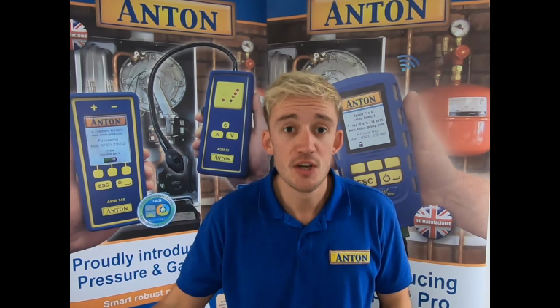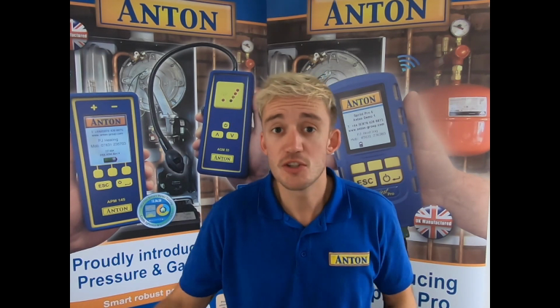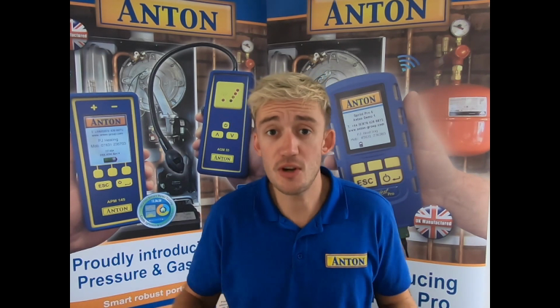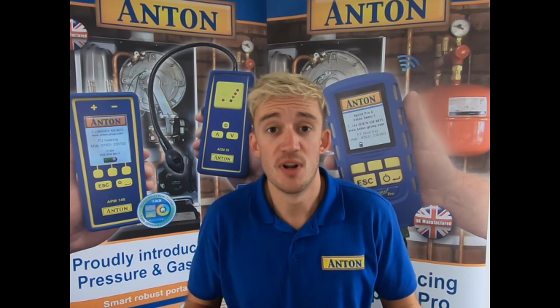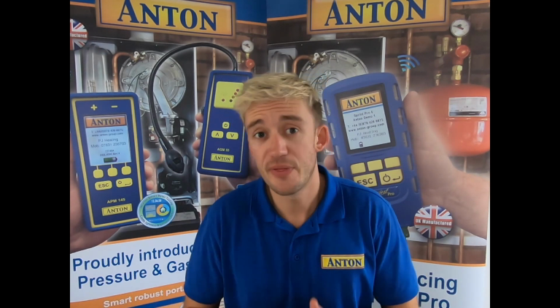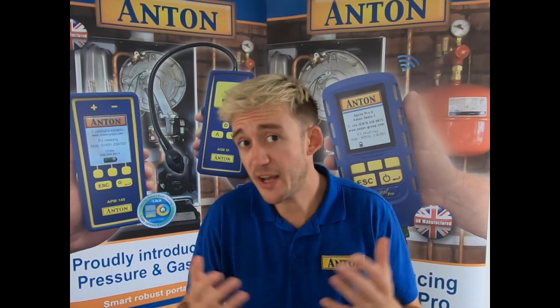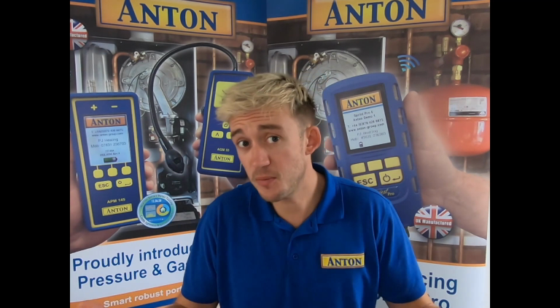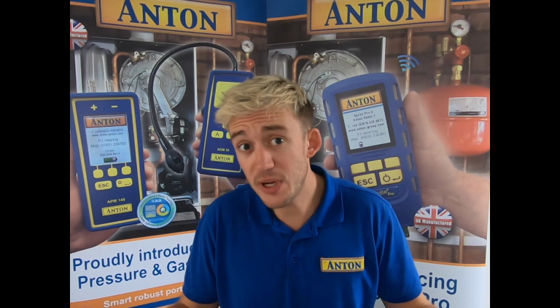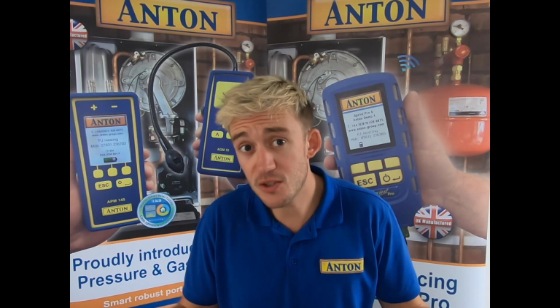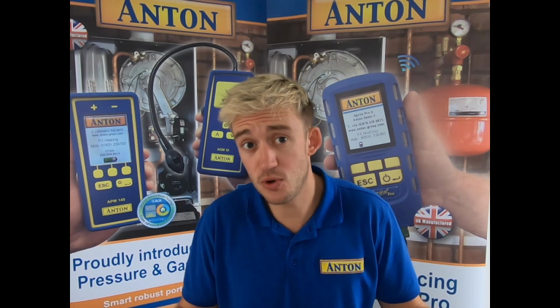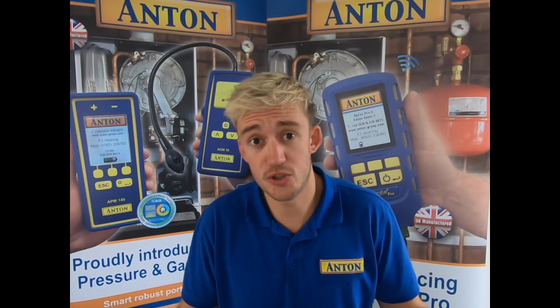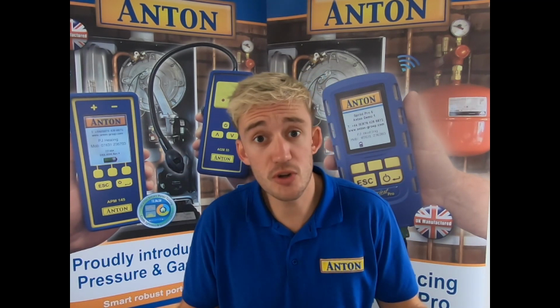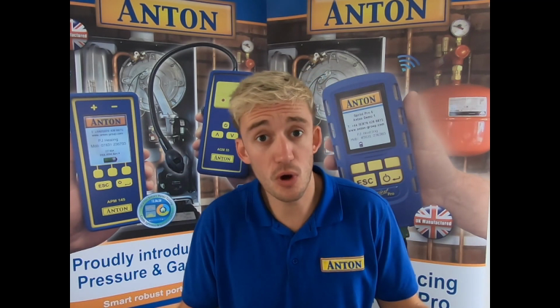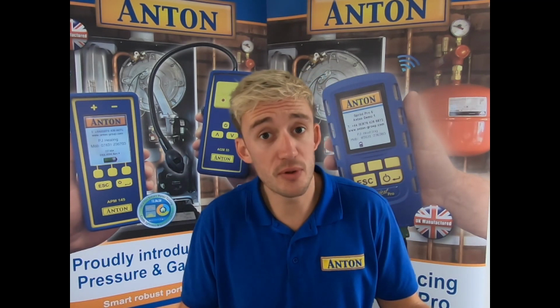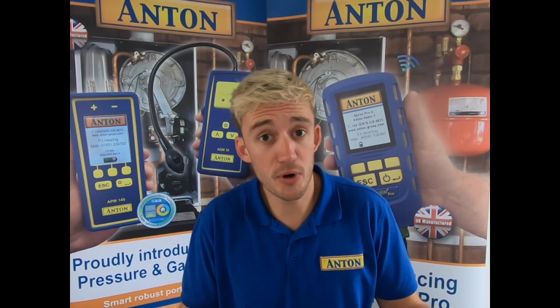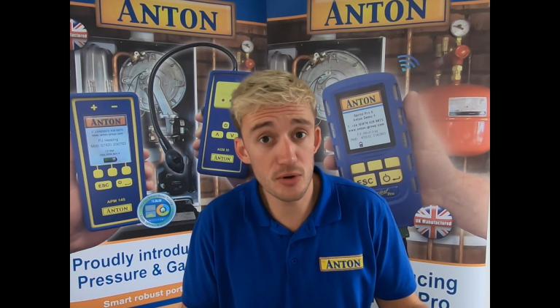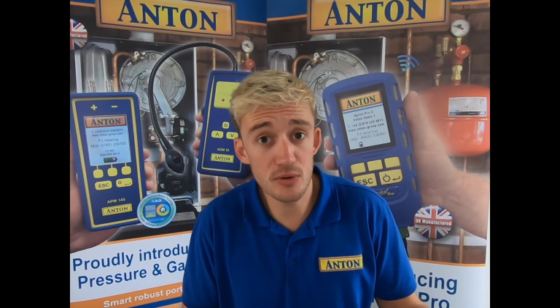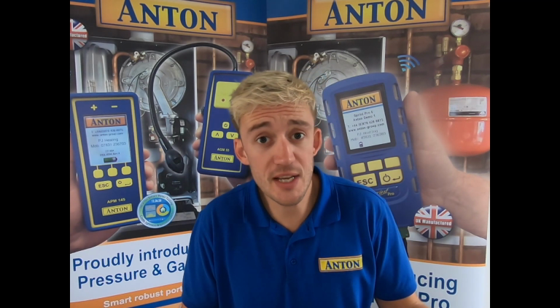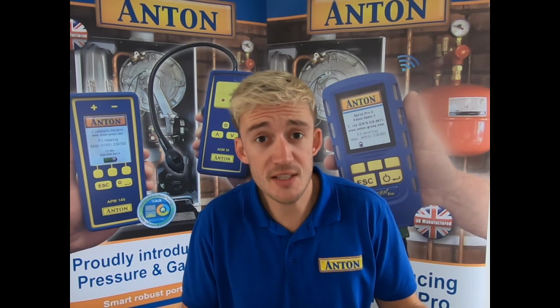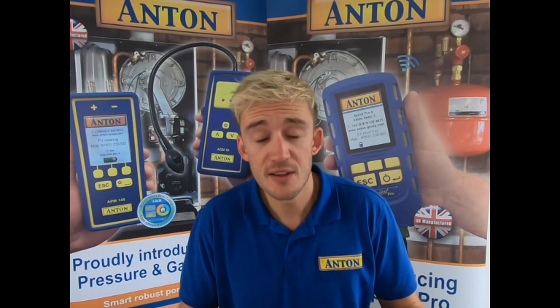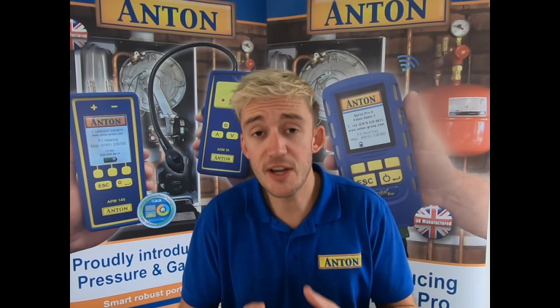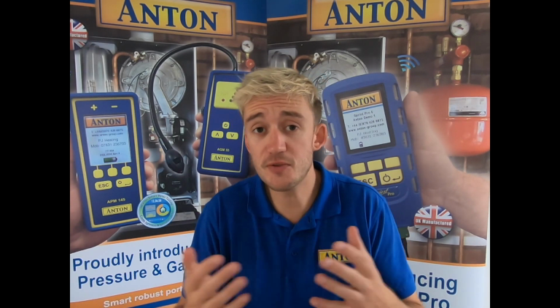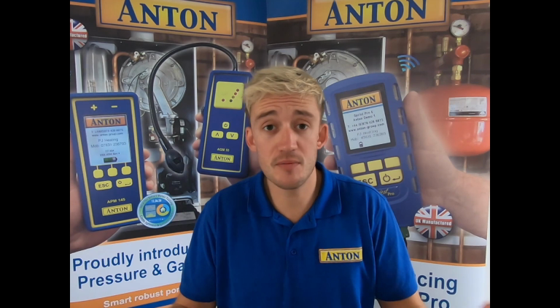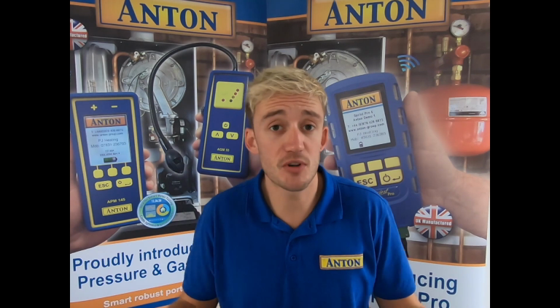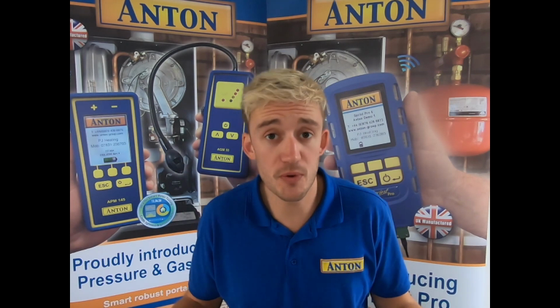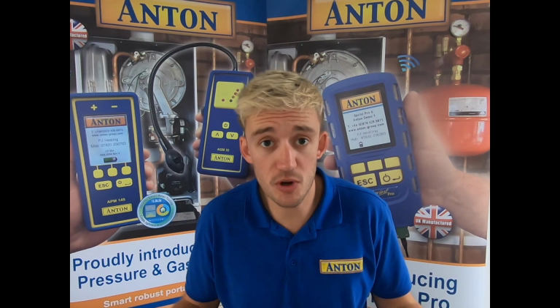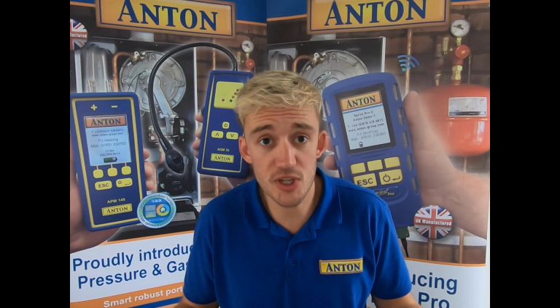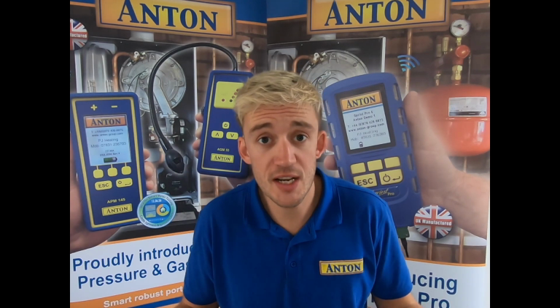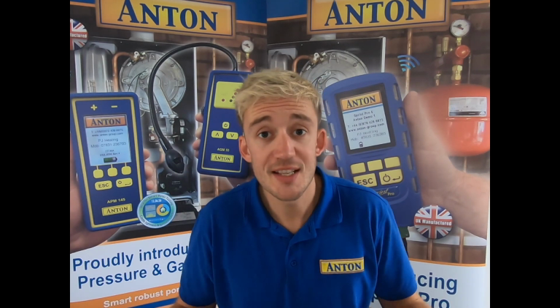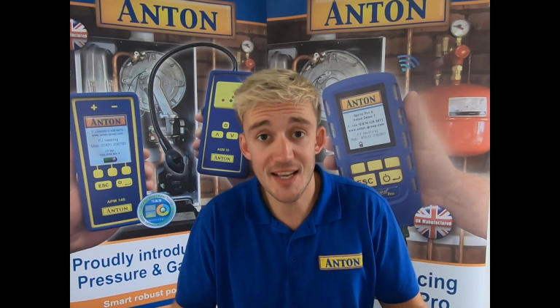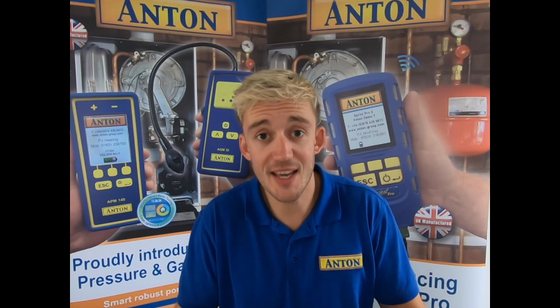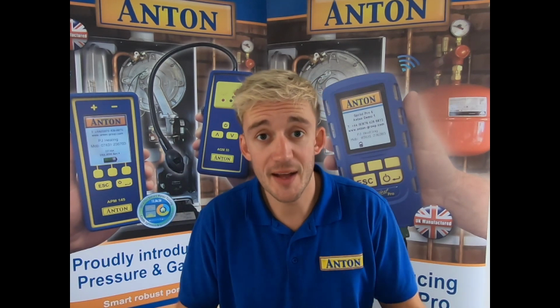So that completes what's new on the Pro unit. Thanks very much for watching. Take care.